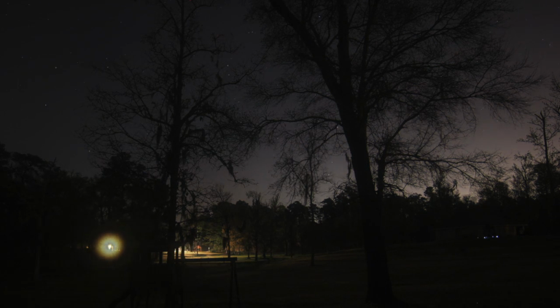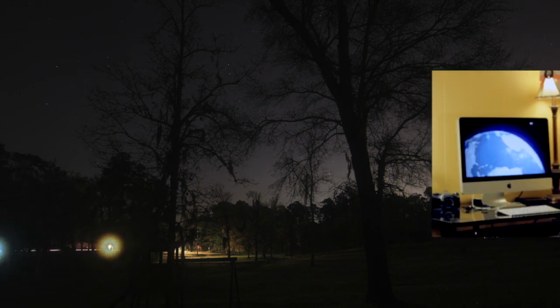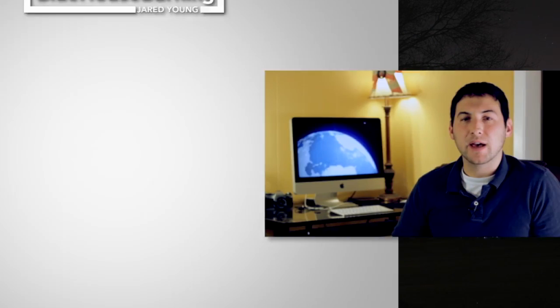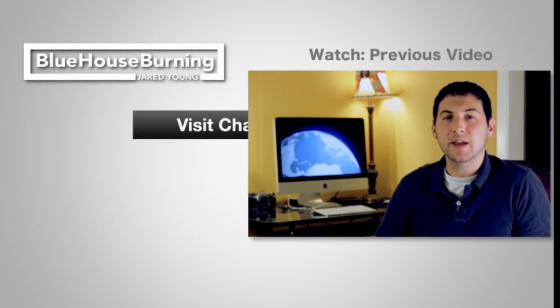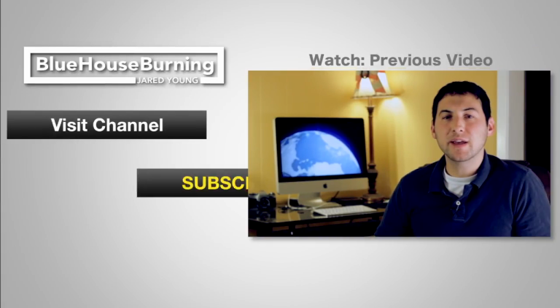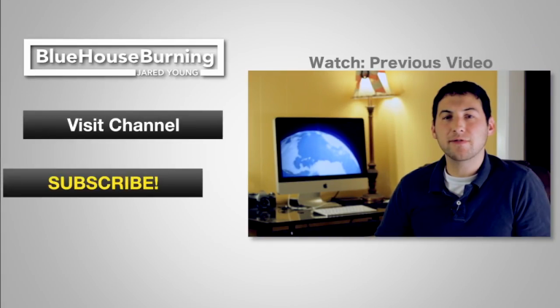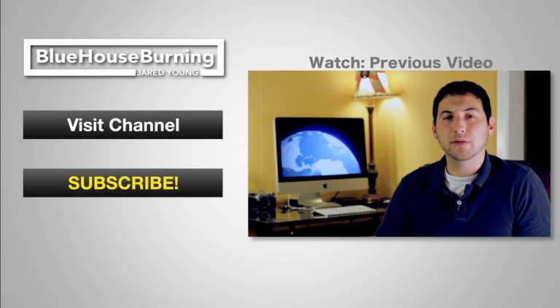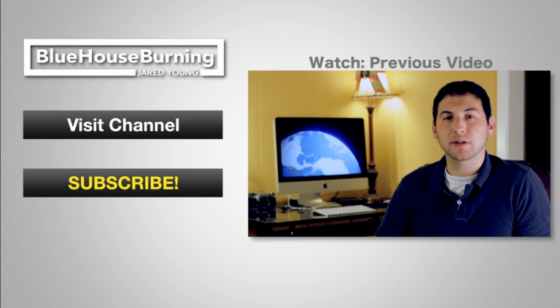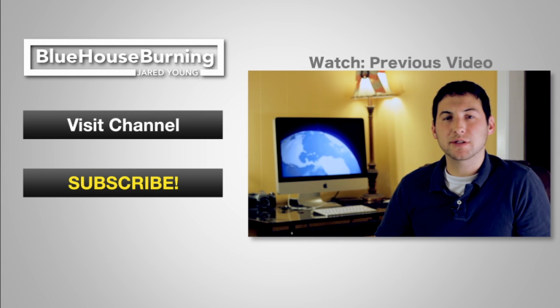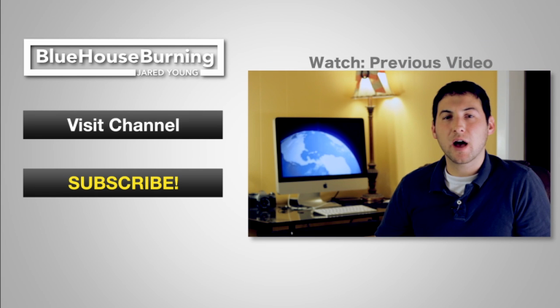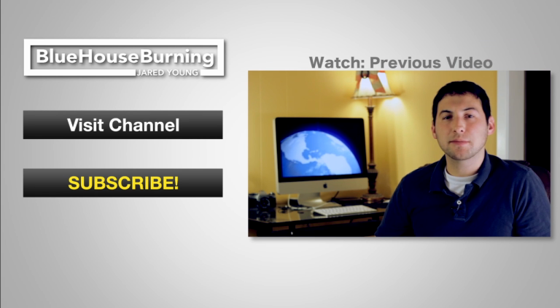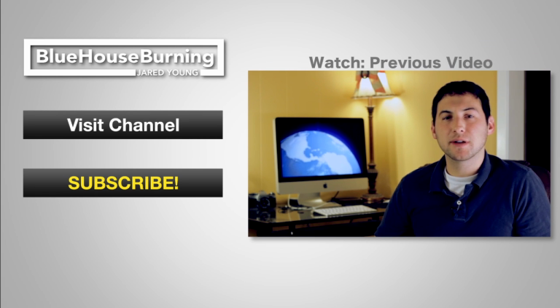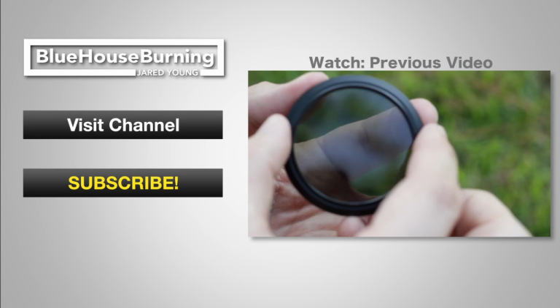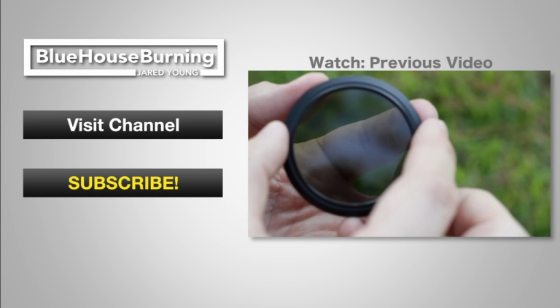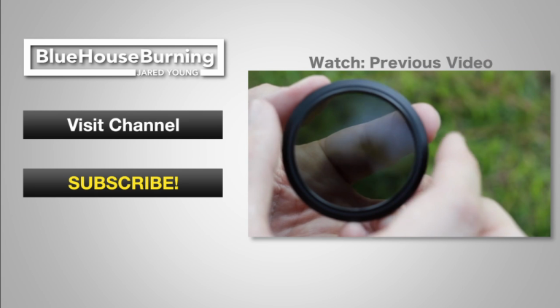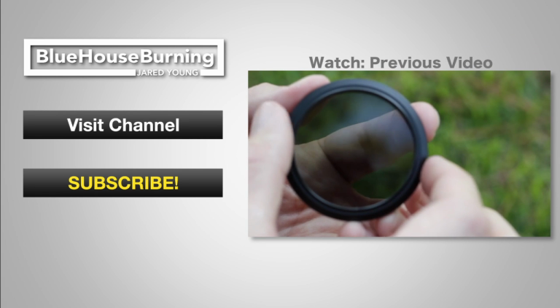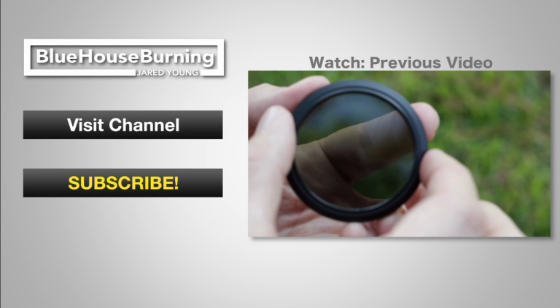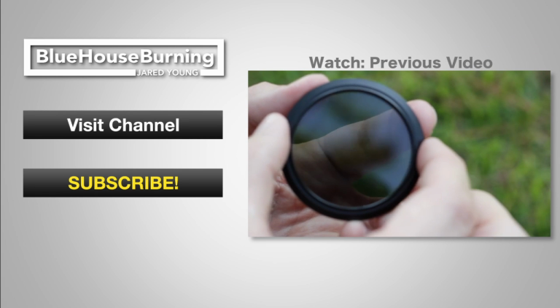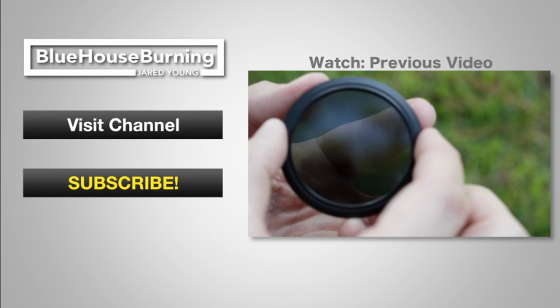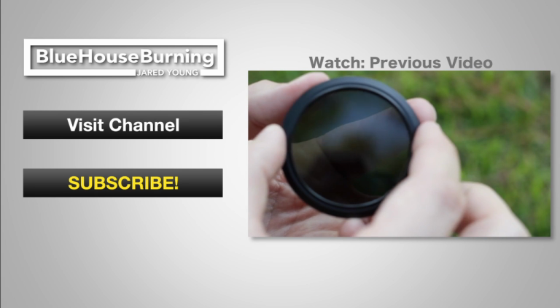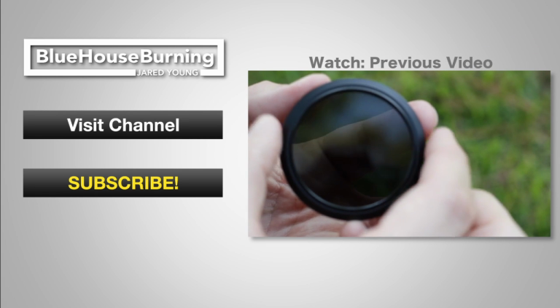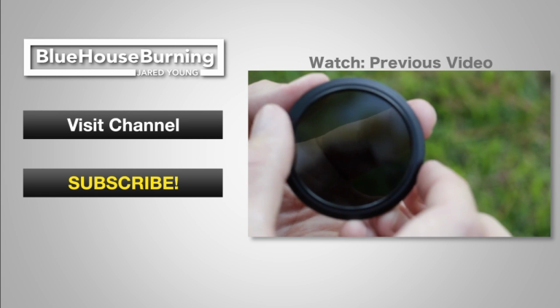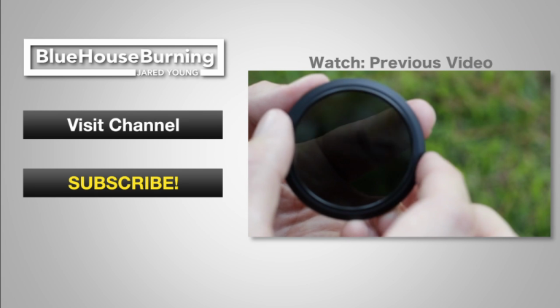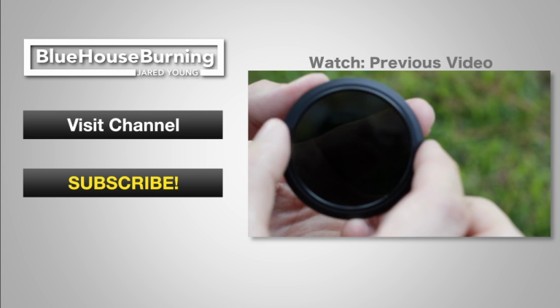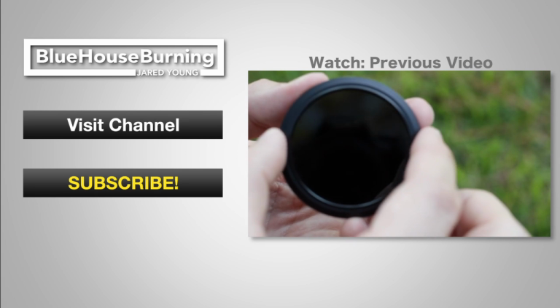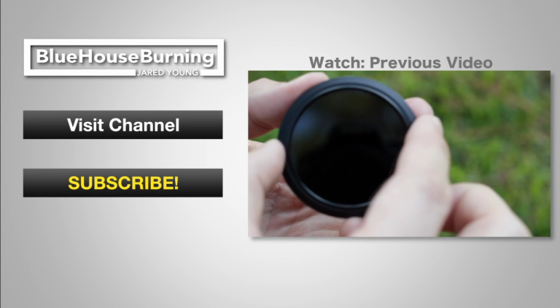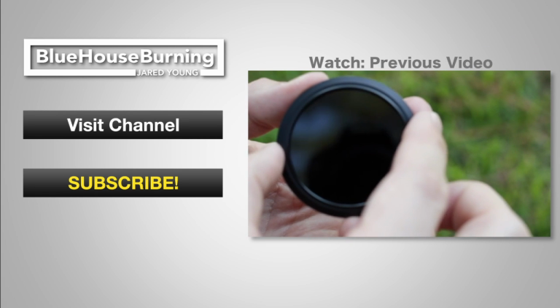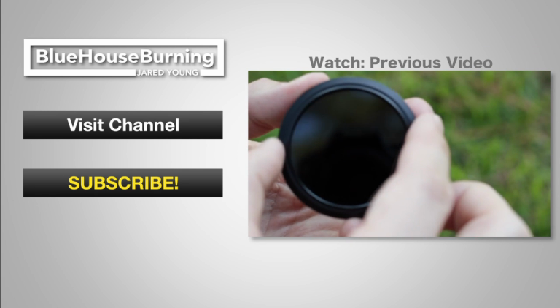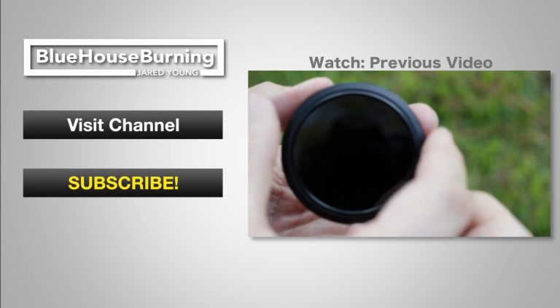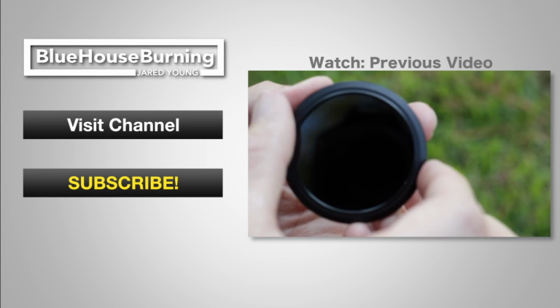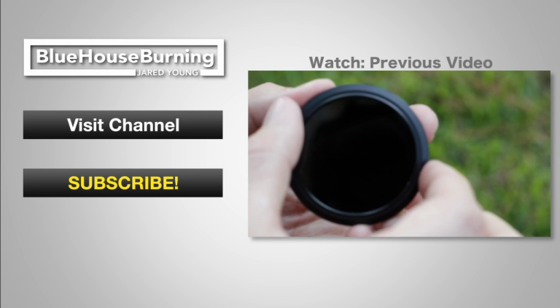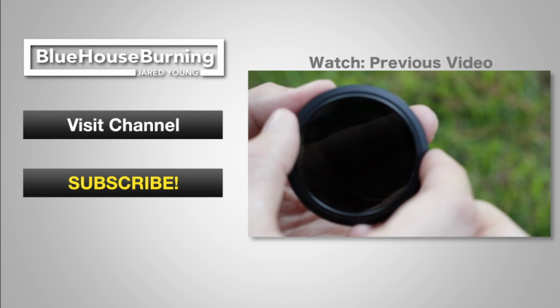An ND filter stops some of the light coming into your camera, which allows you to shoot with a wider aperture.